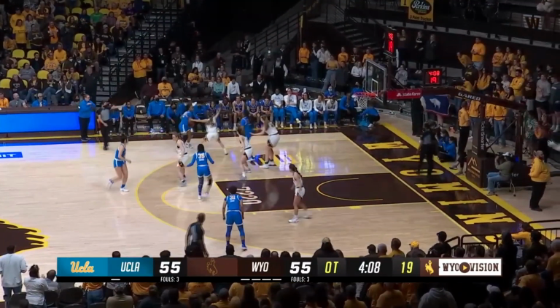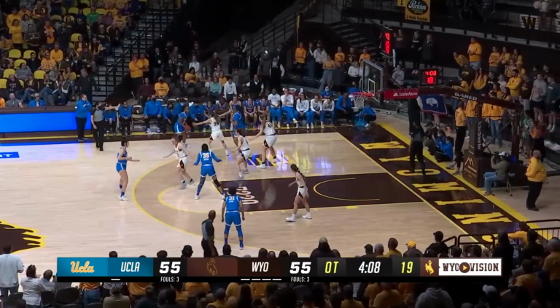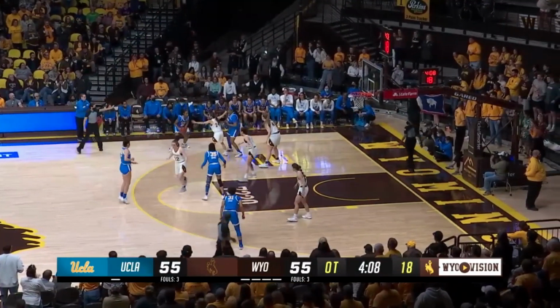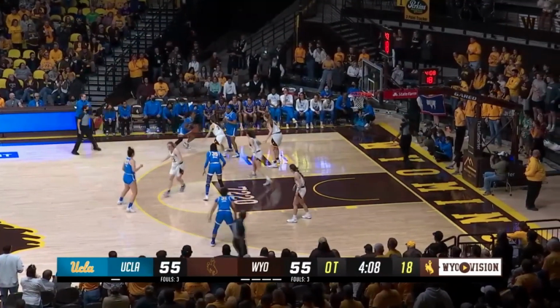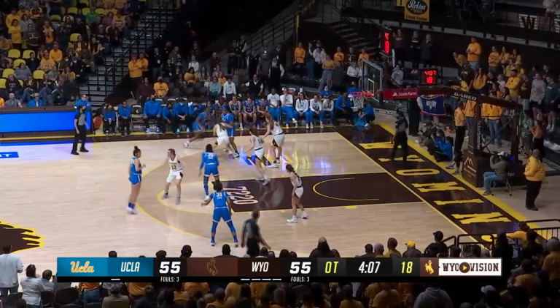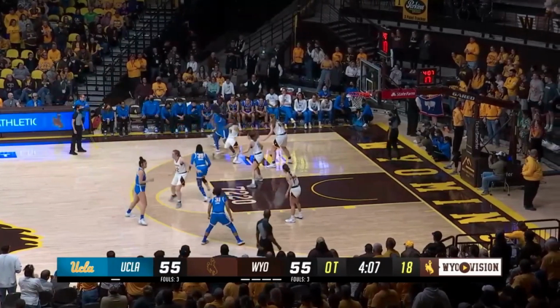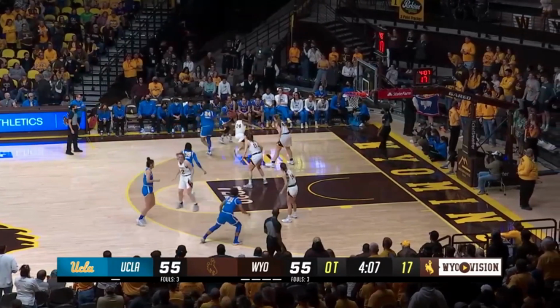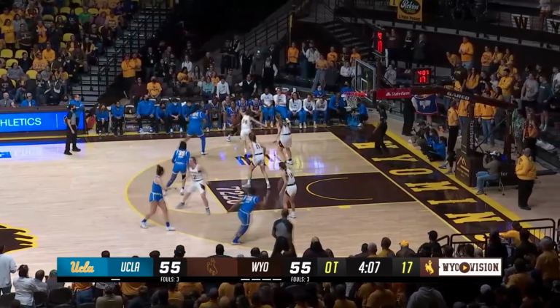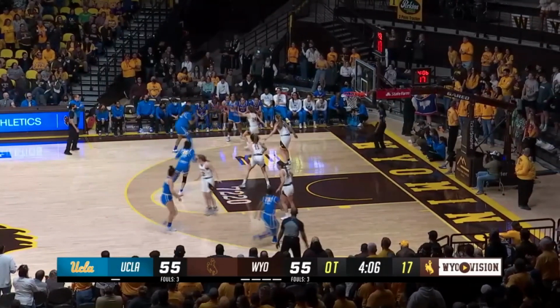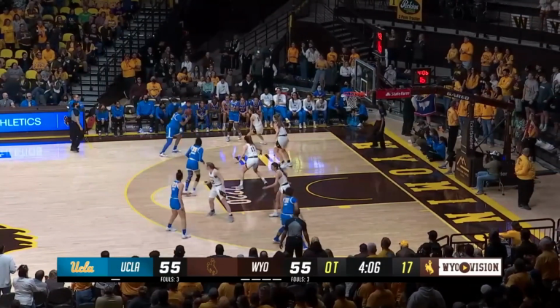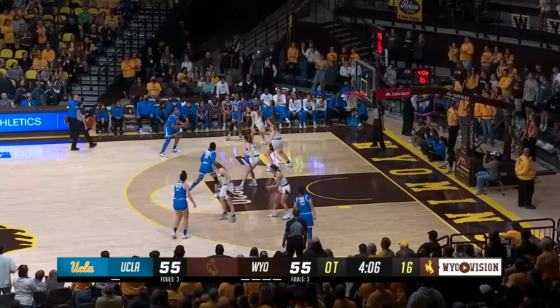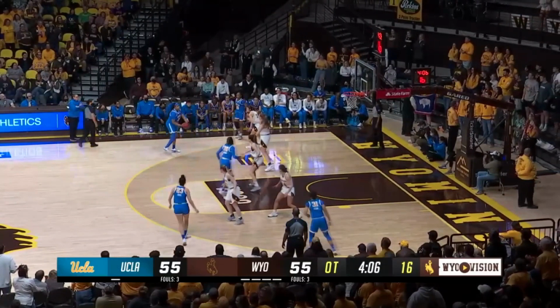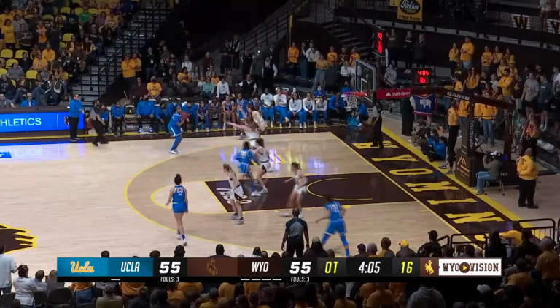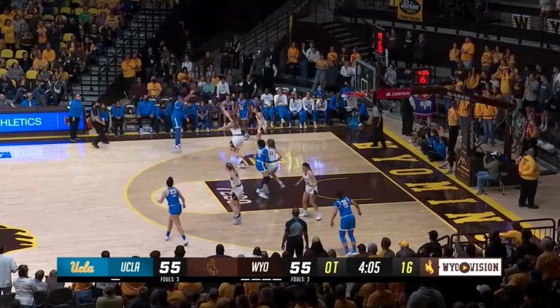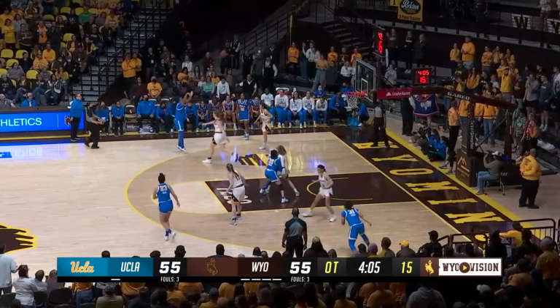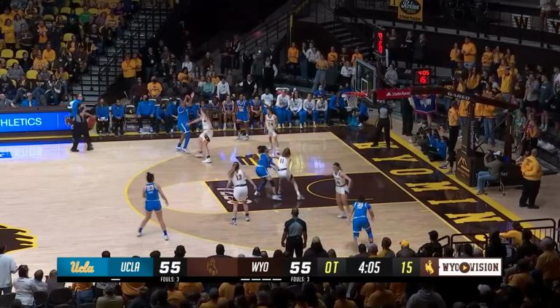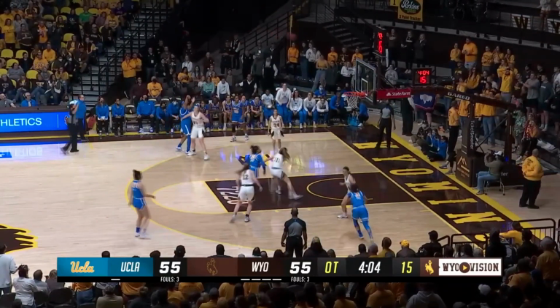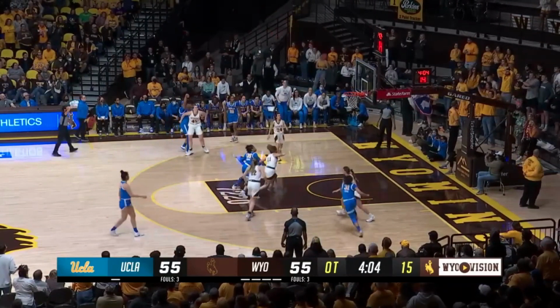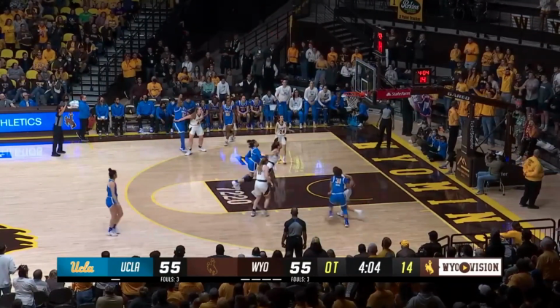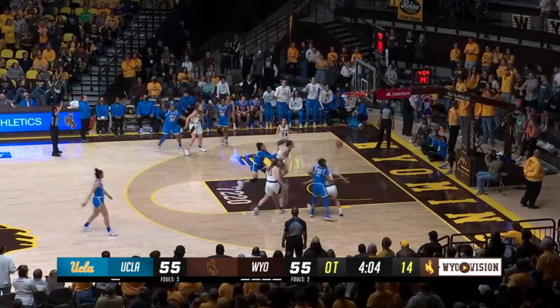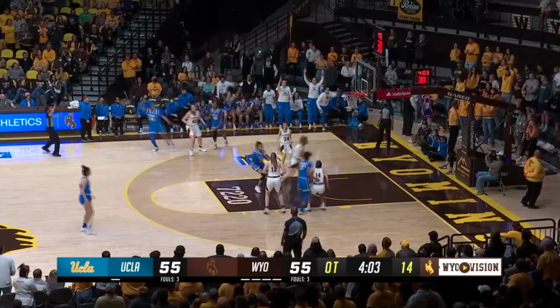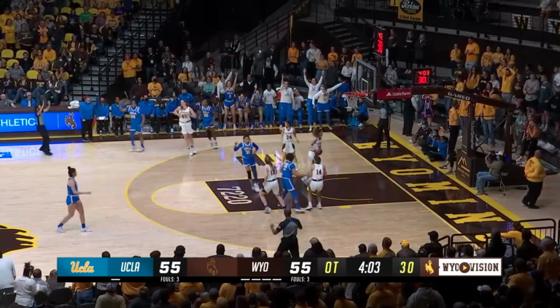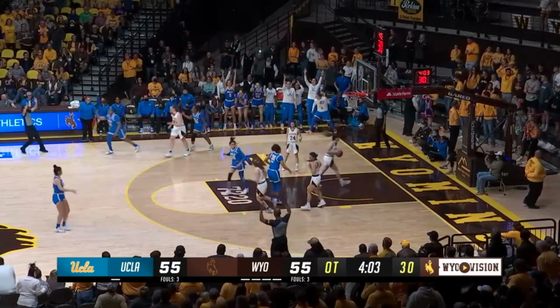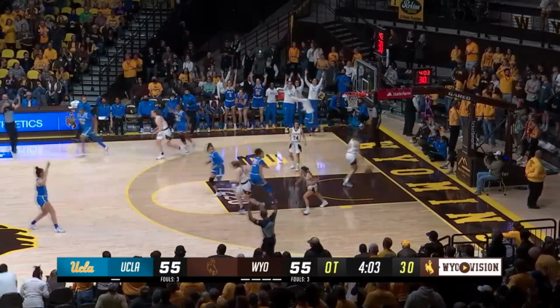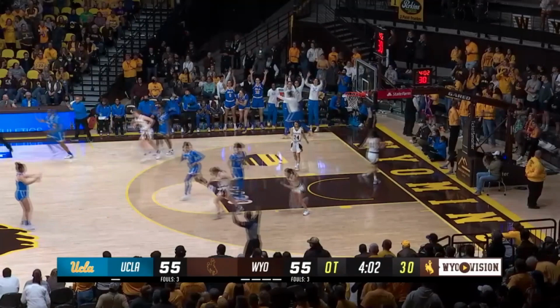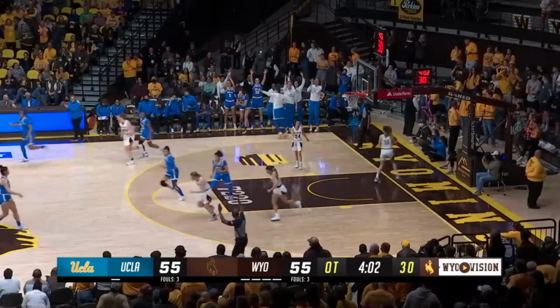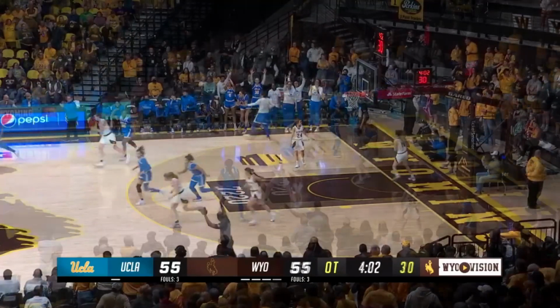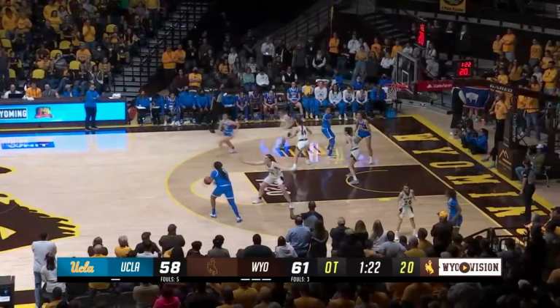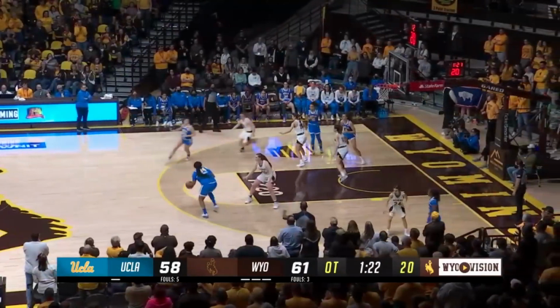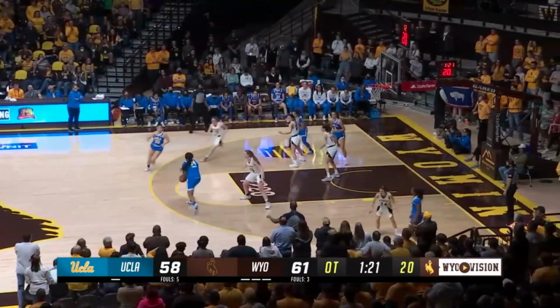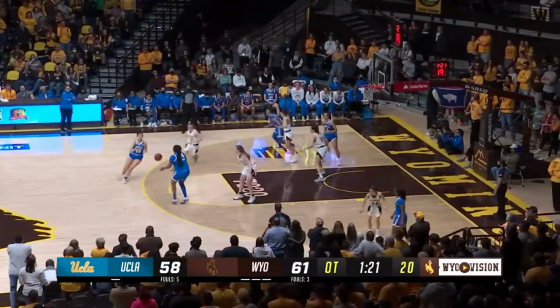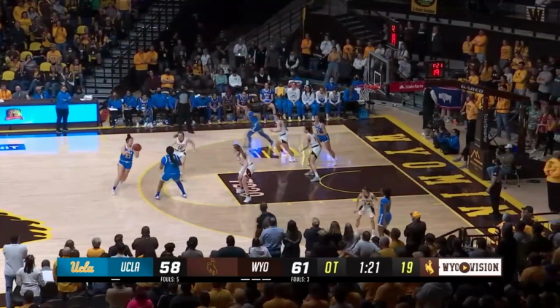Here's Osborne at the top of the screen, gets a screen from Thomas. She'll step back and shoot the three — wide open — and knock it down.